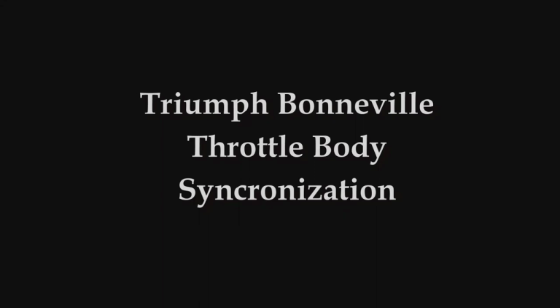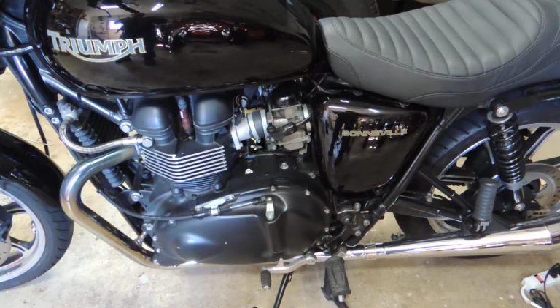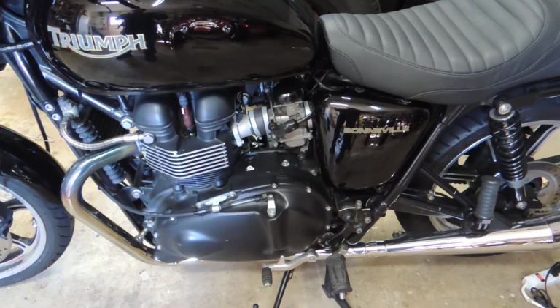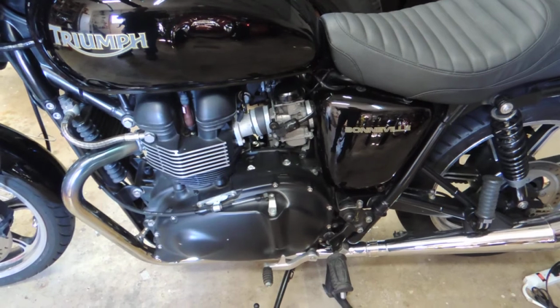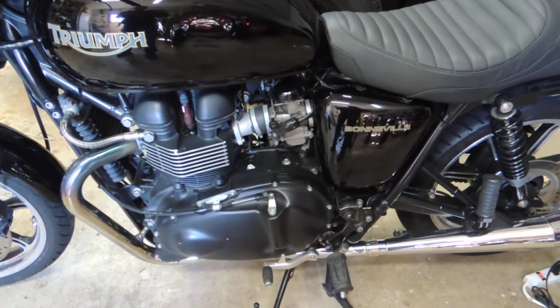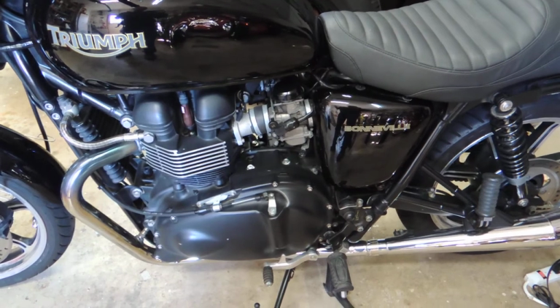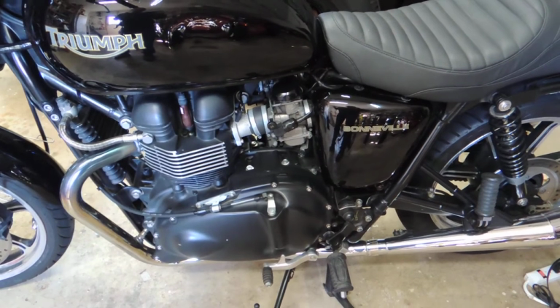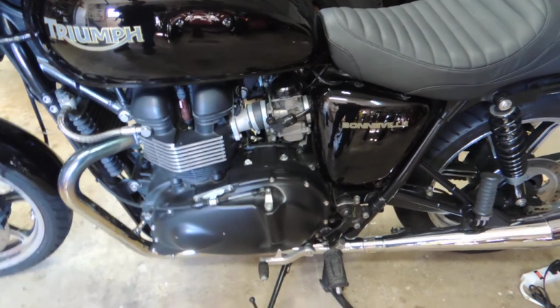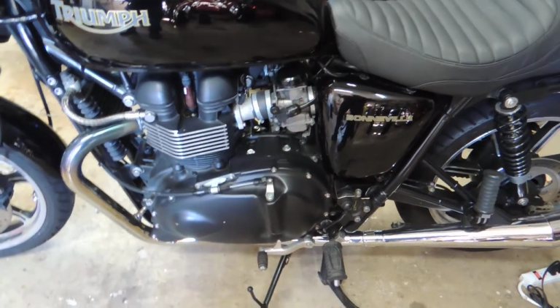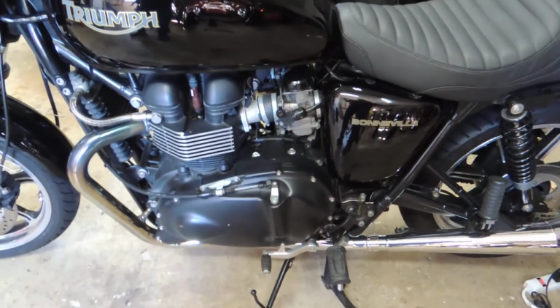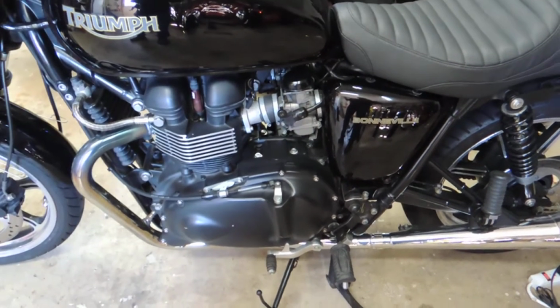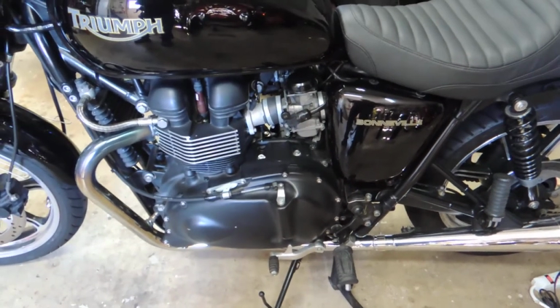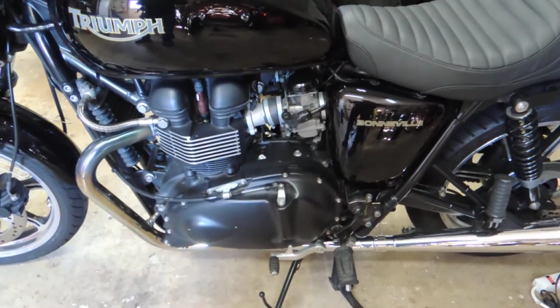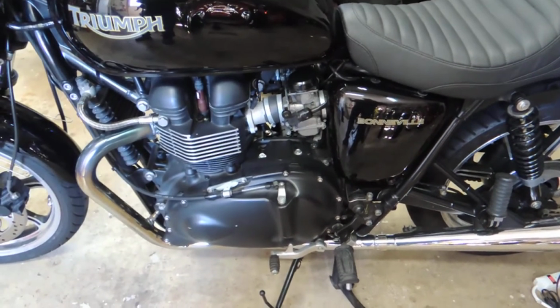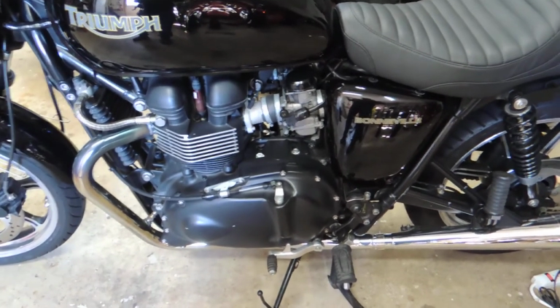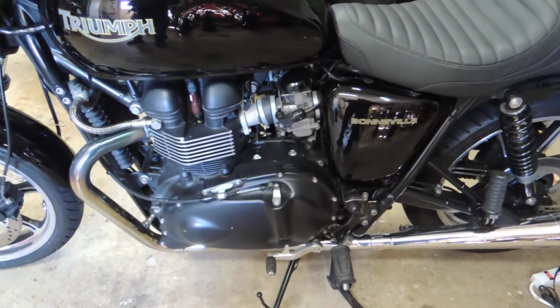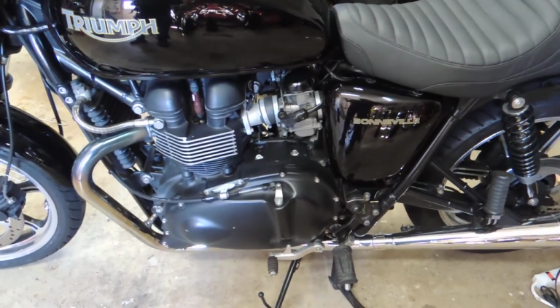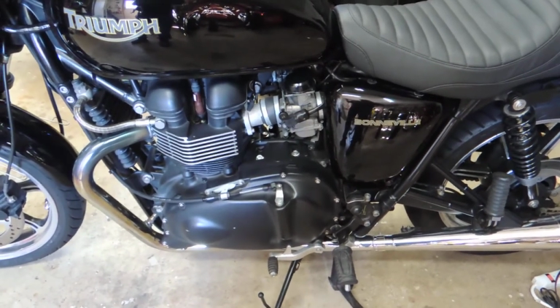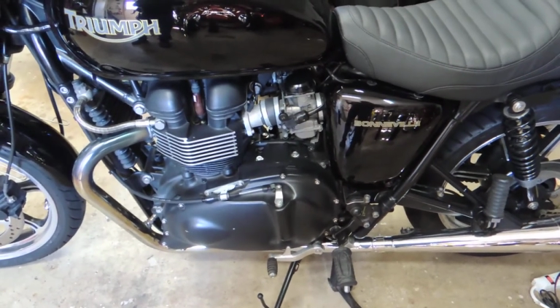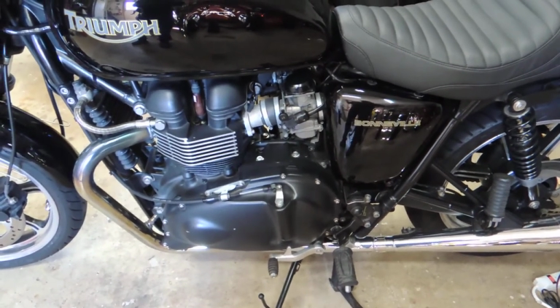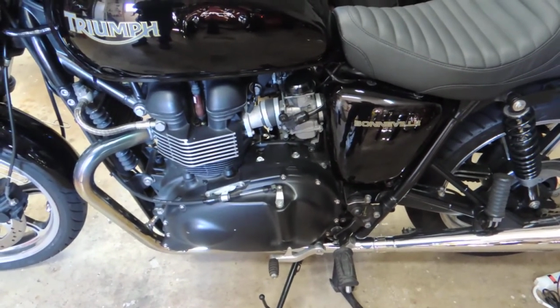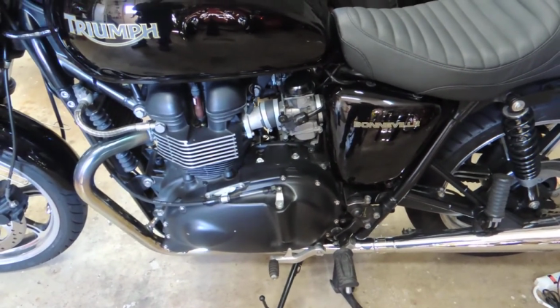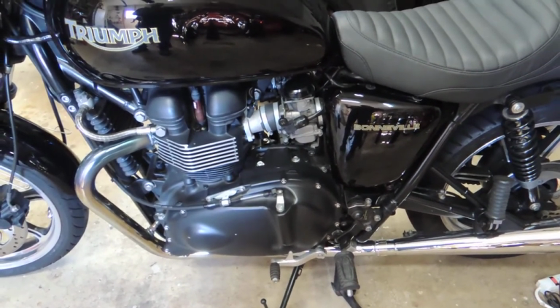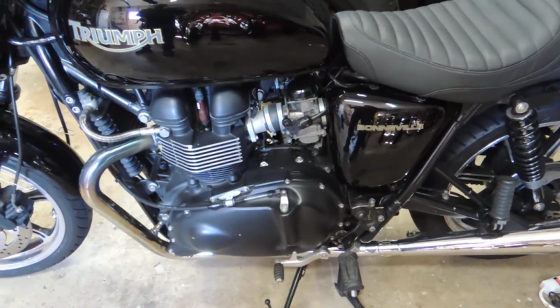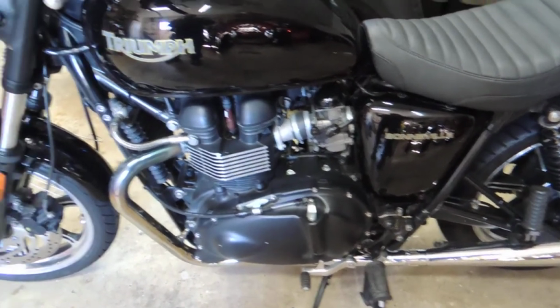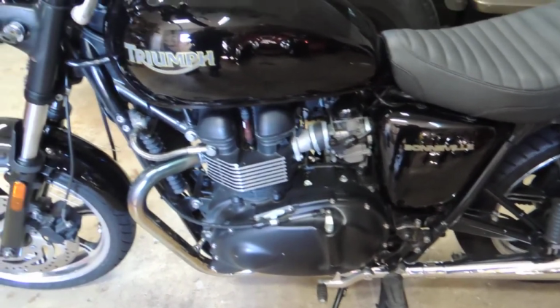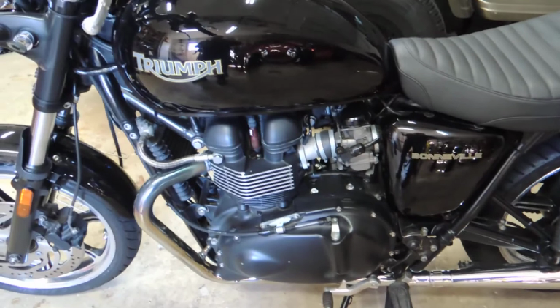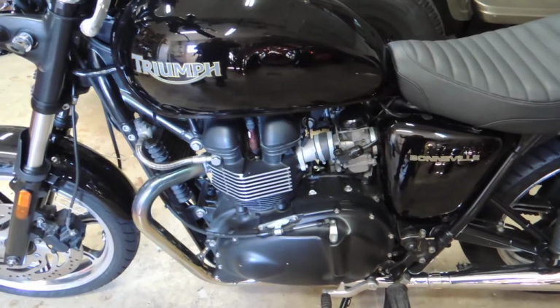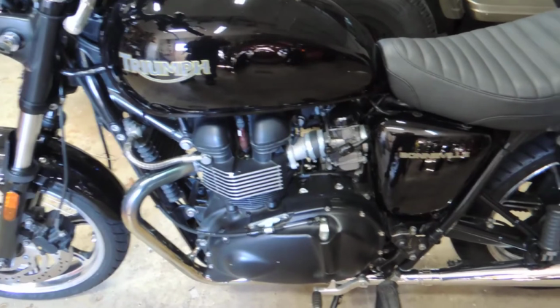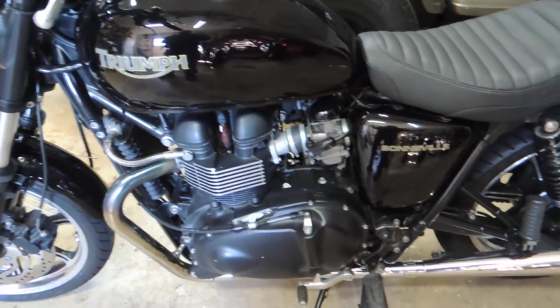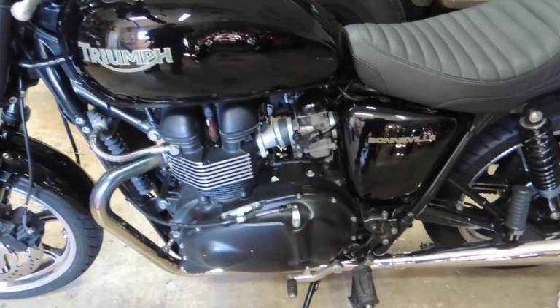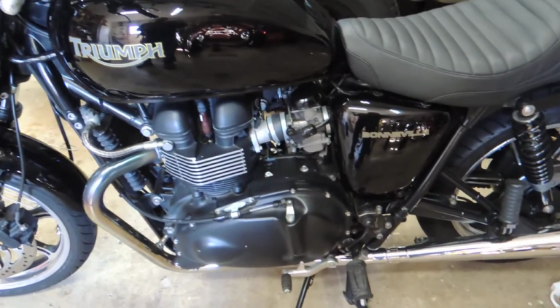Hey, it's John from Tuna Box Arts. I'm going to check my throttle body synchronization today on my 2010 Triumph Bonneville.